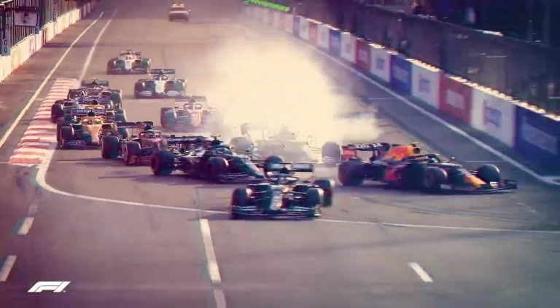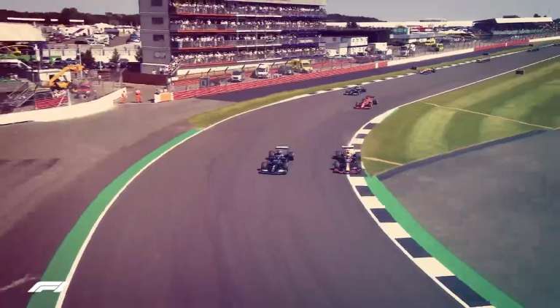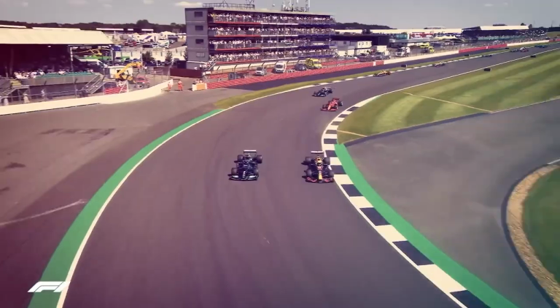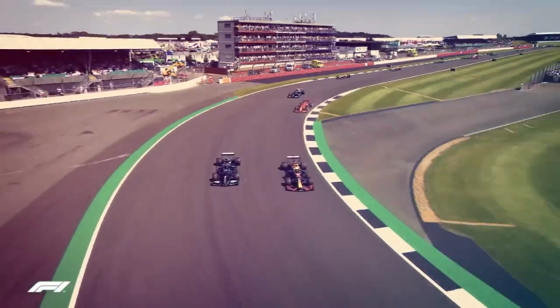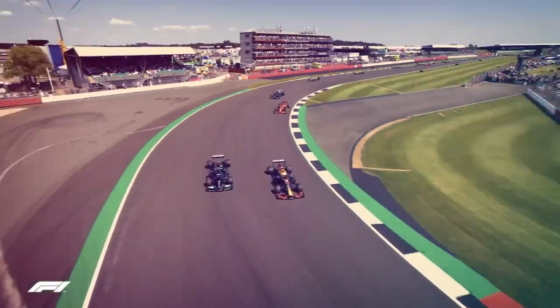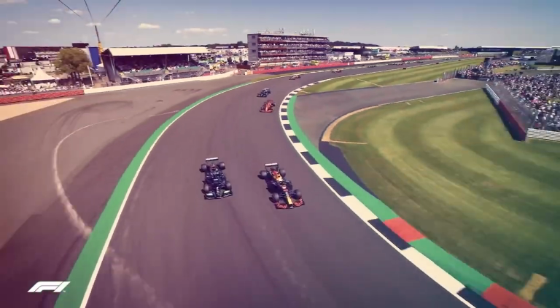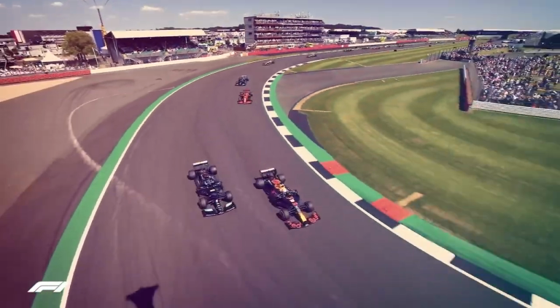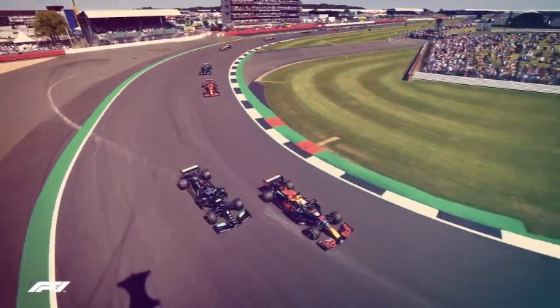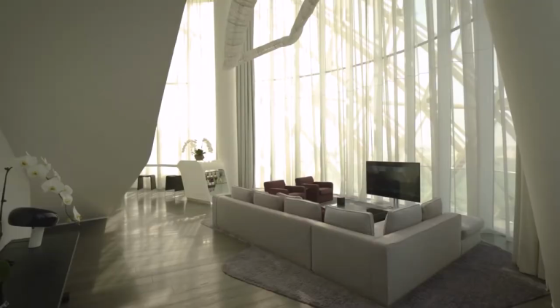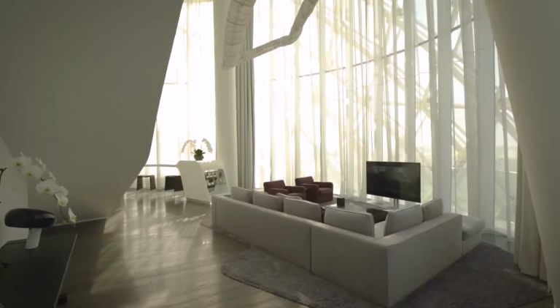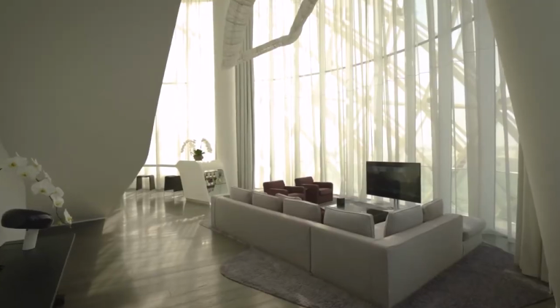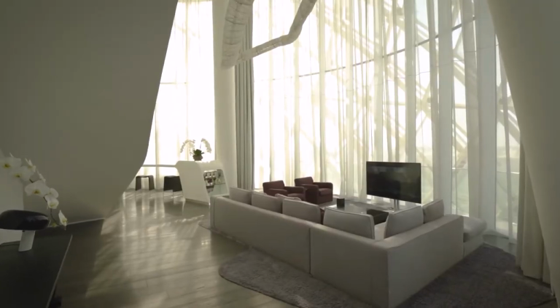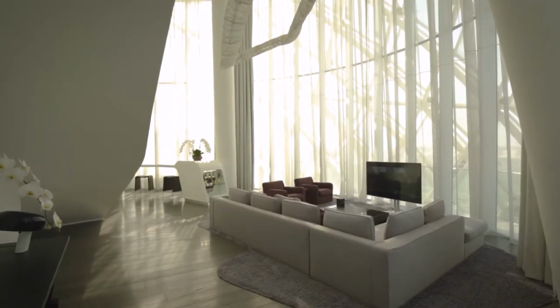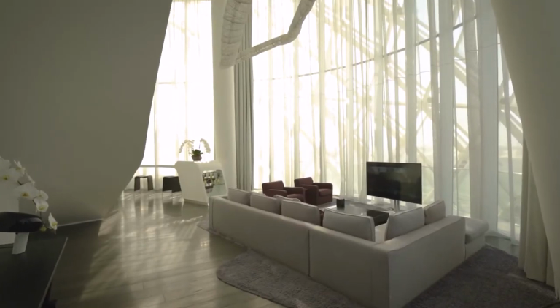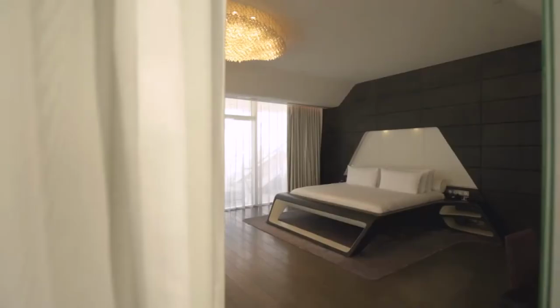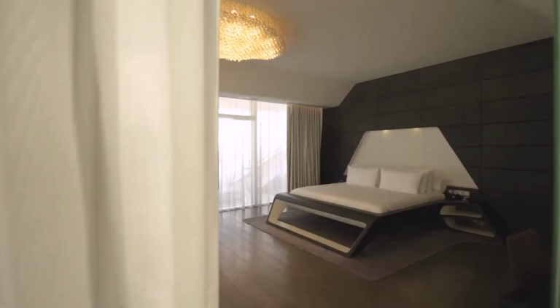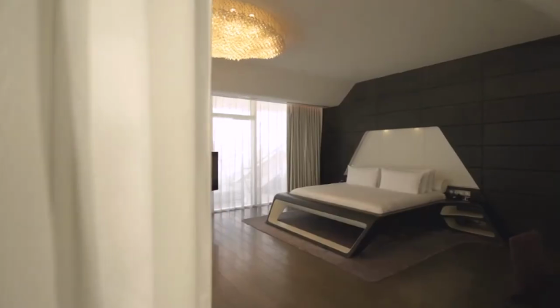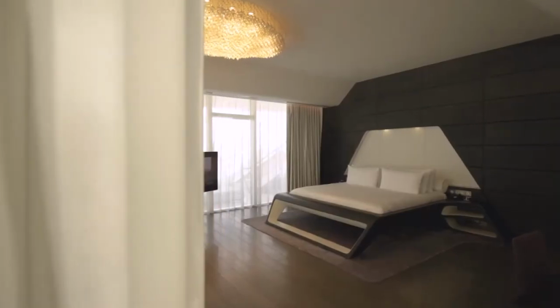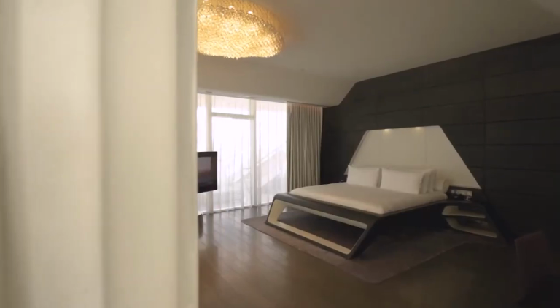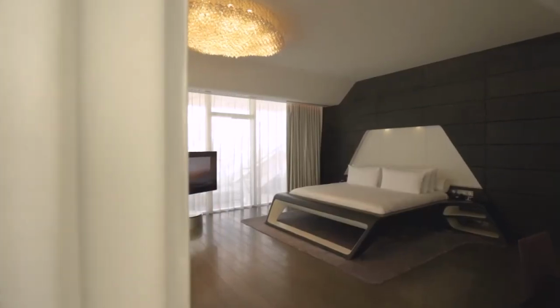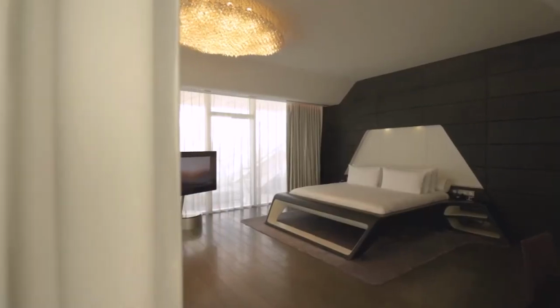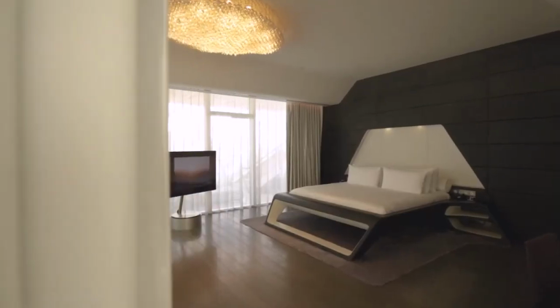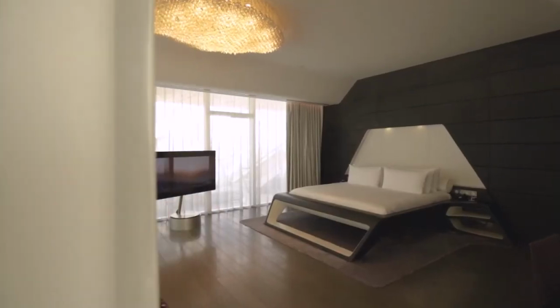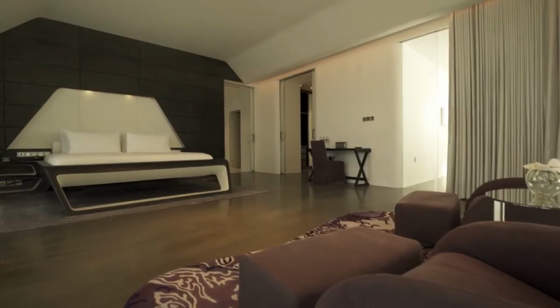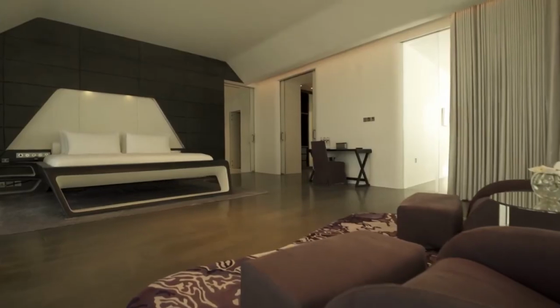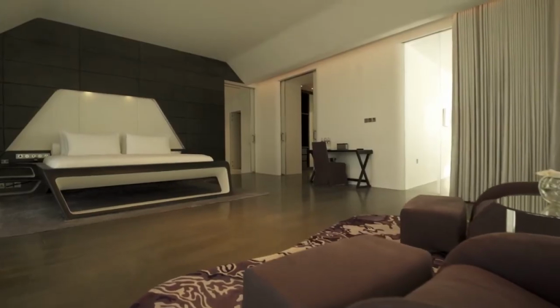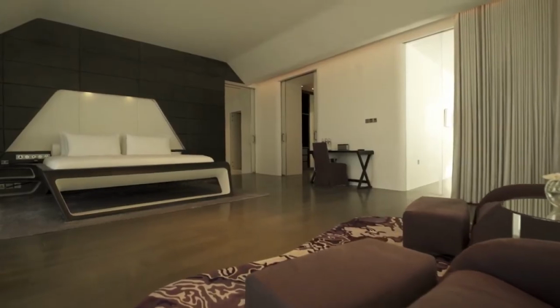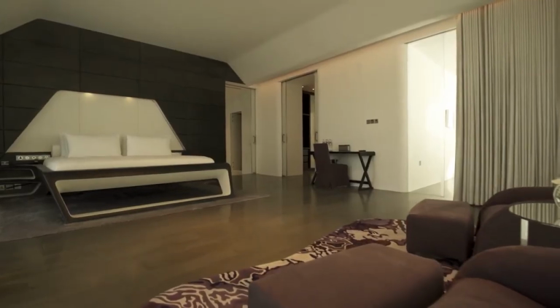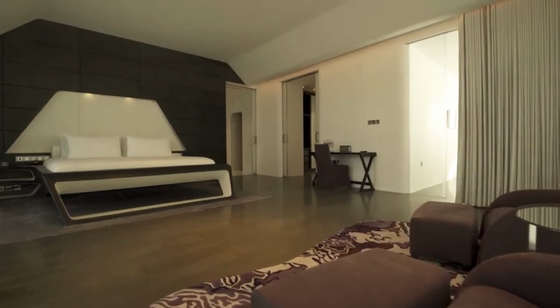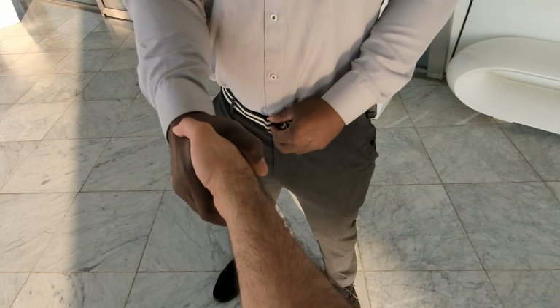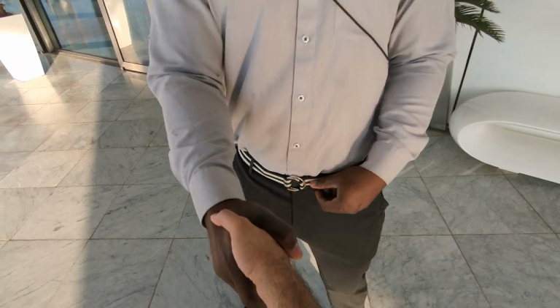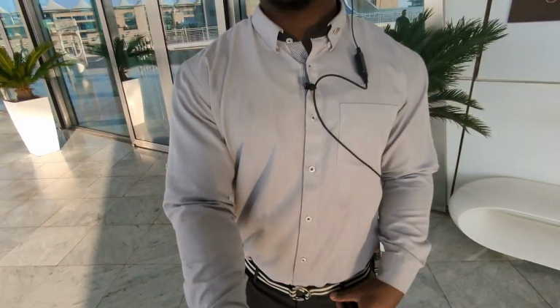That means roaring engines, royal evenings, and an experience you can feel the moment you step inside.